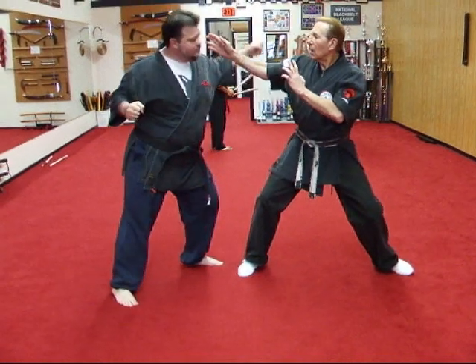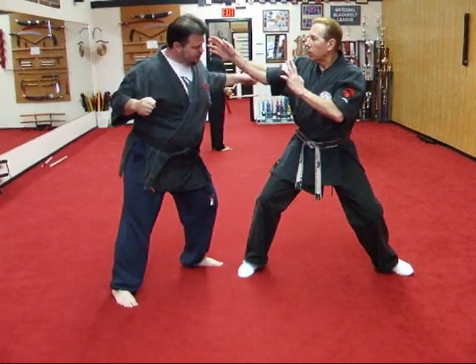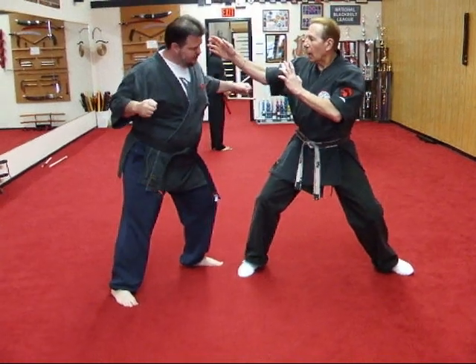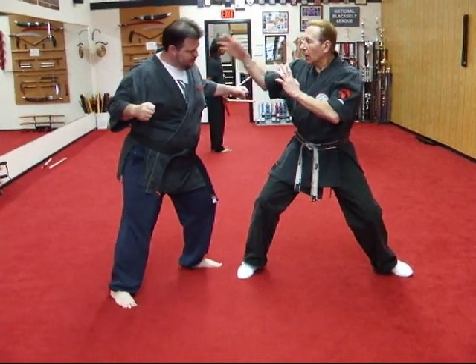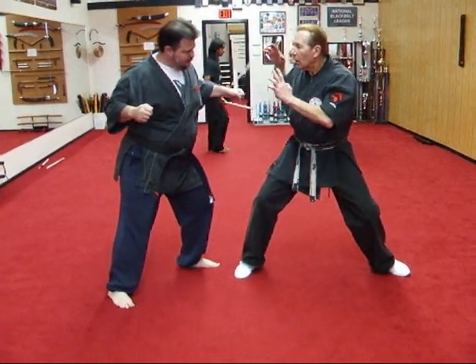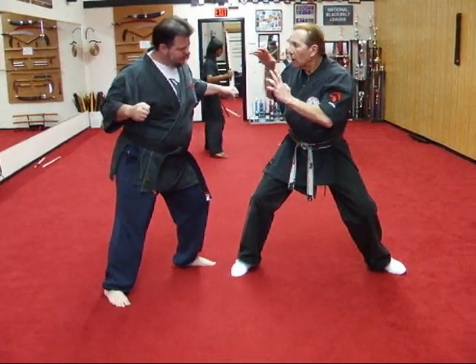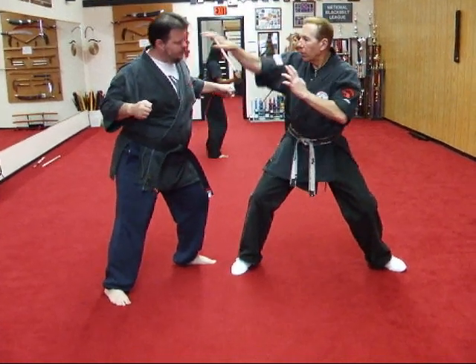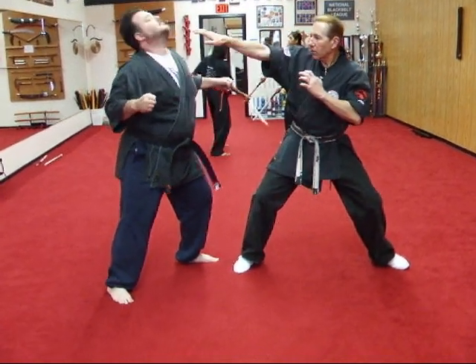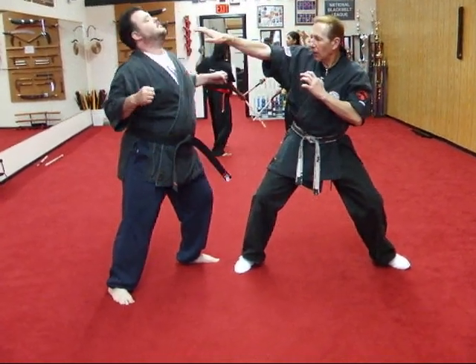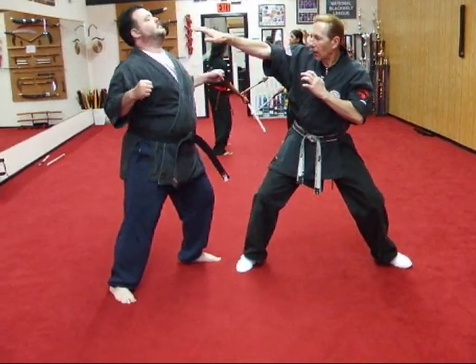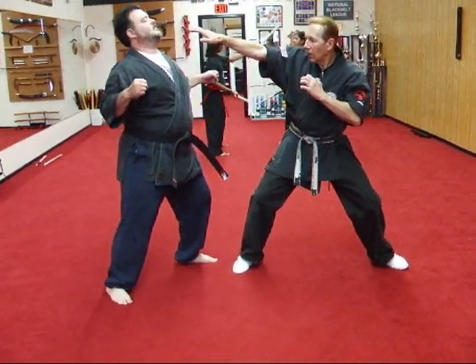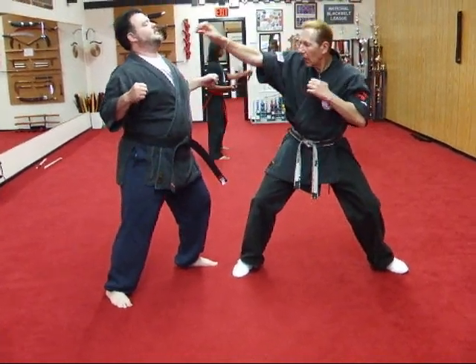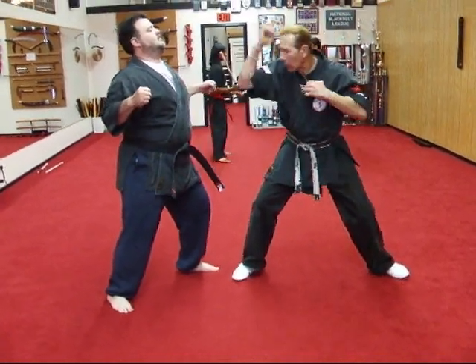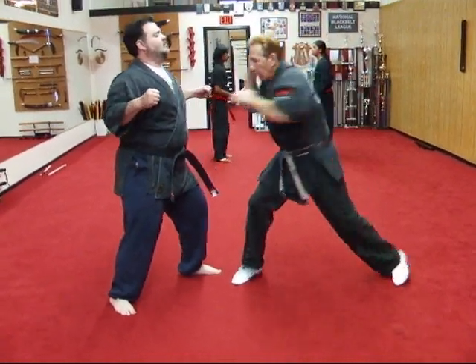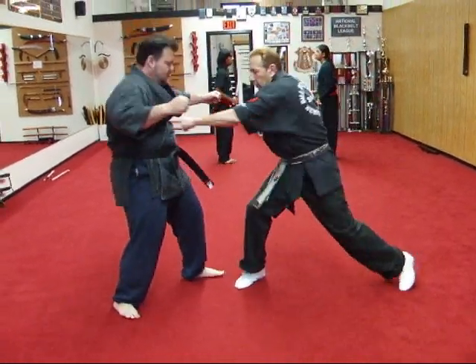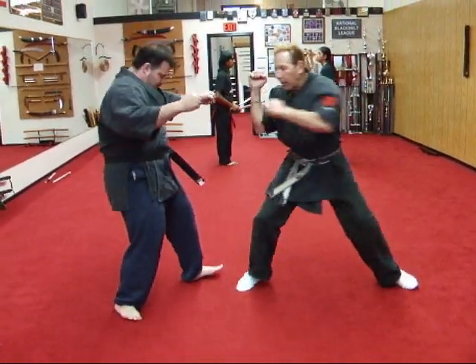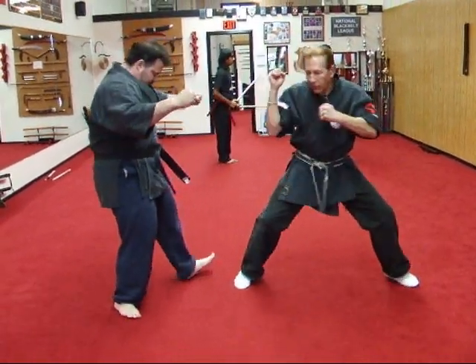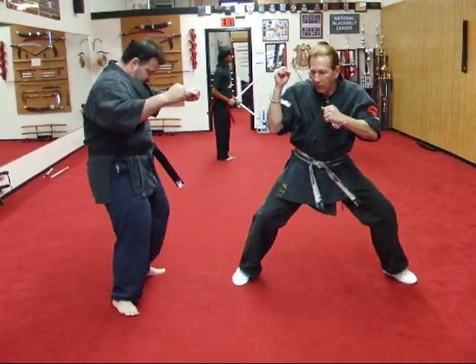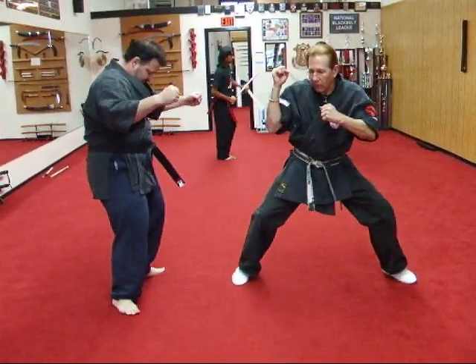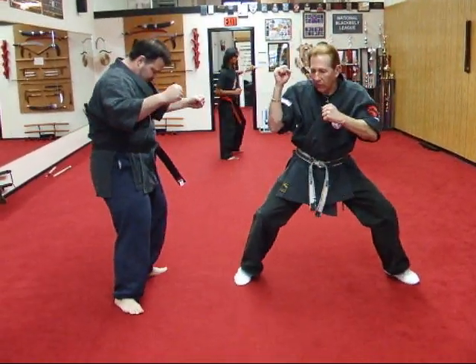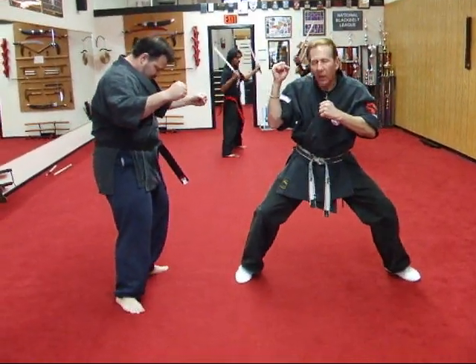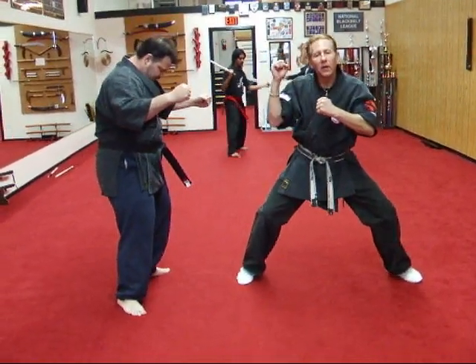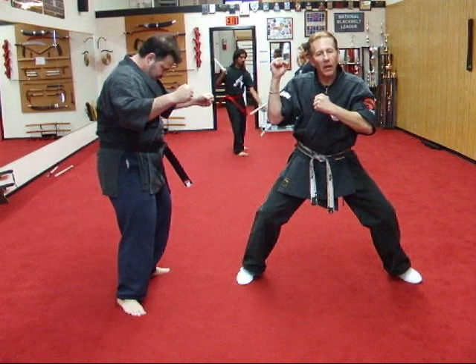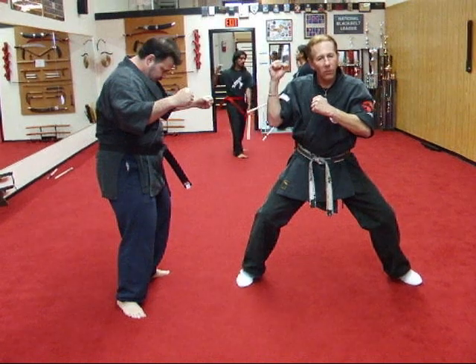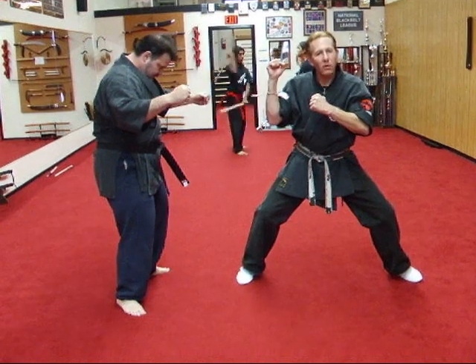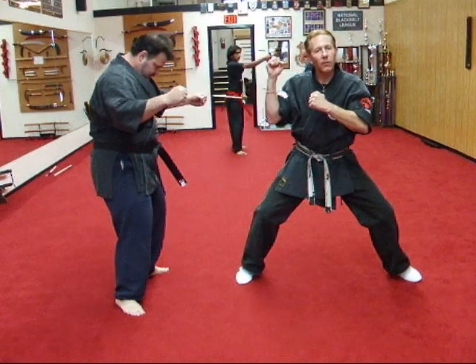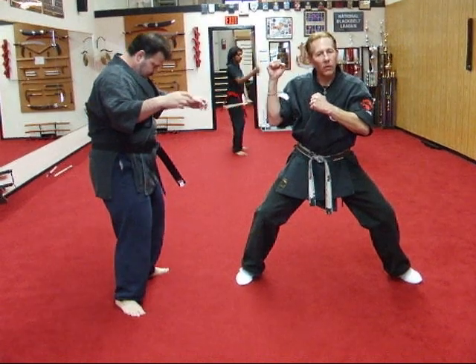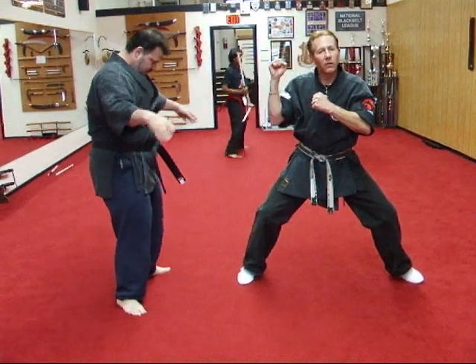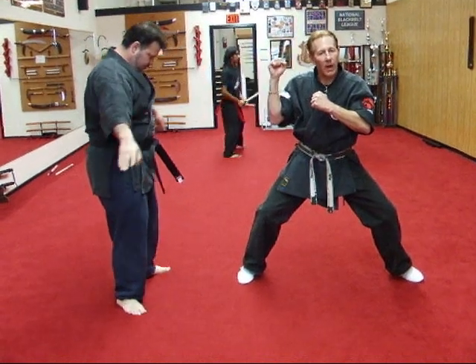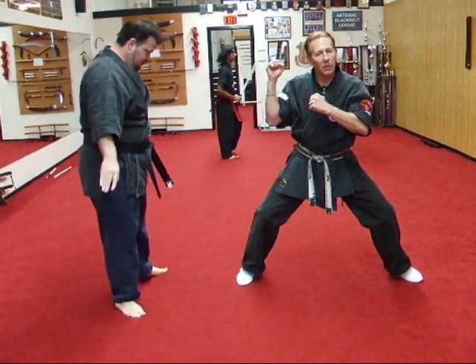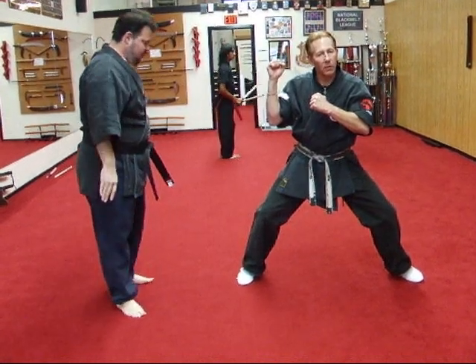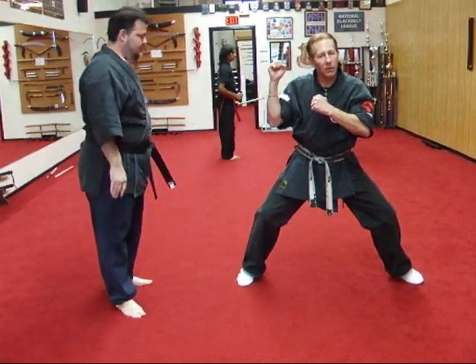Lock, poke to the eyes, and reverse punch to the chest — and that should be sufficient to stop the person.